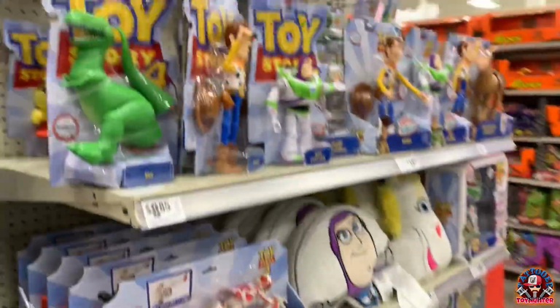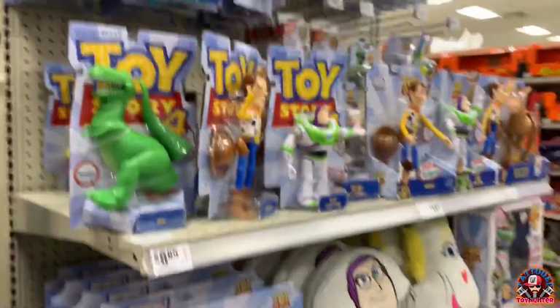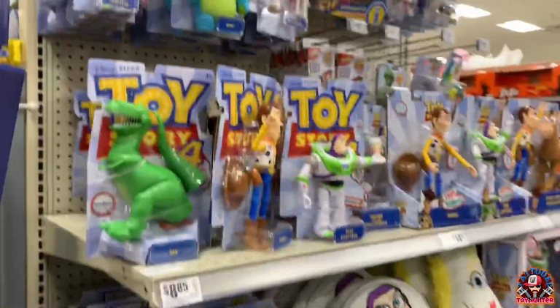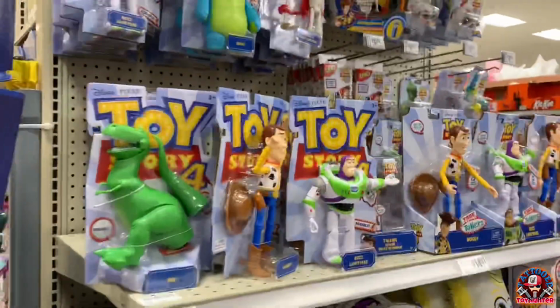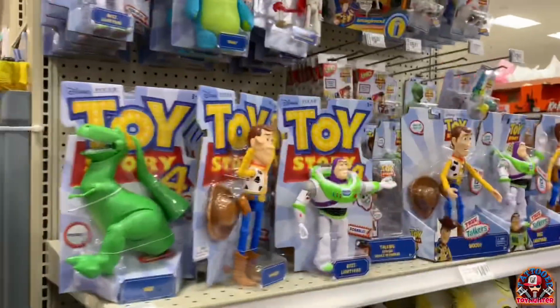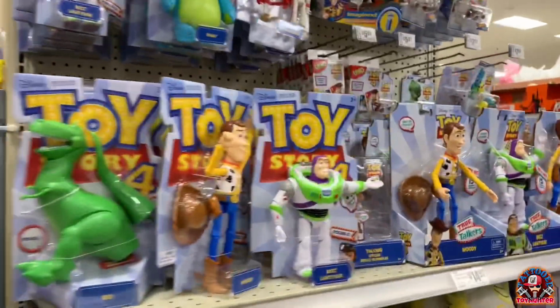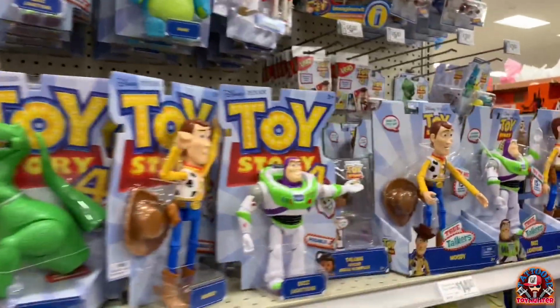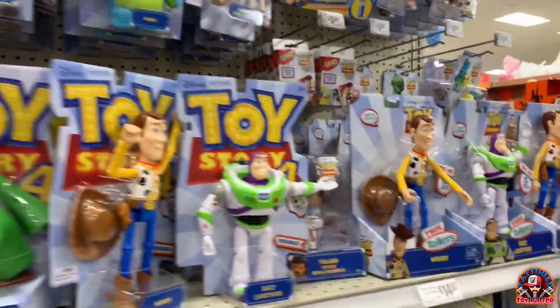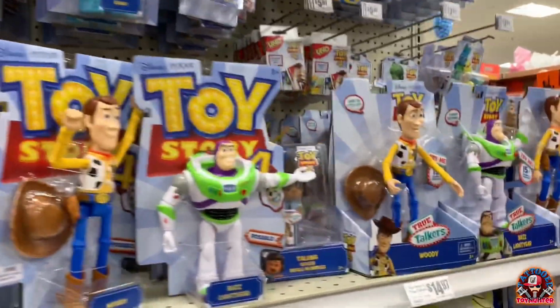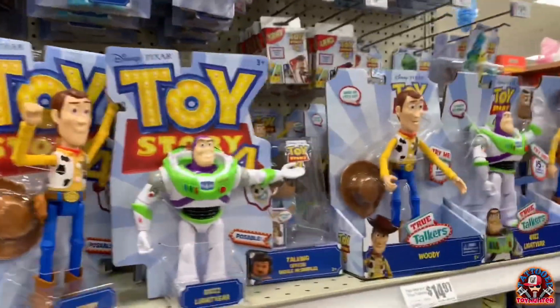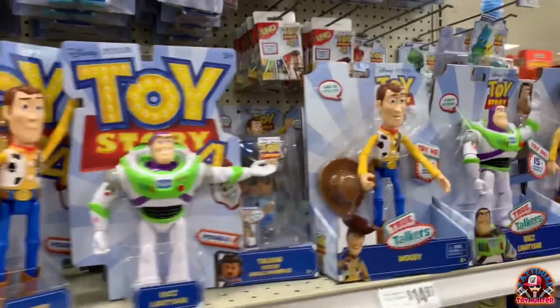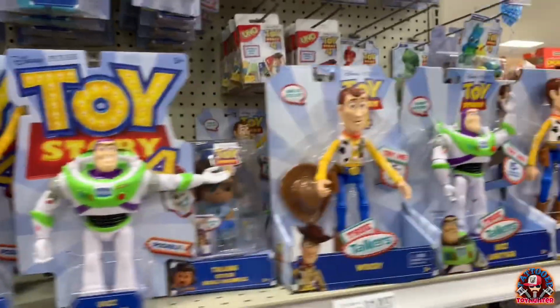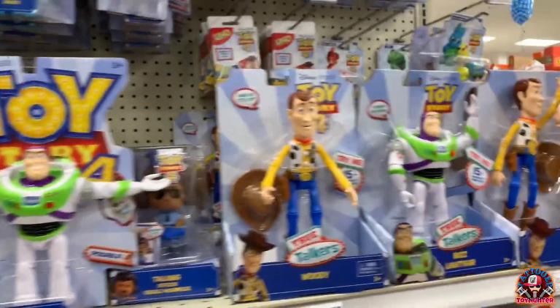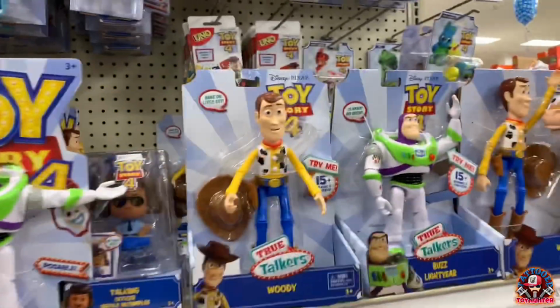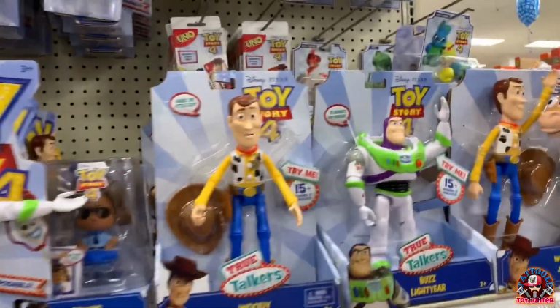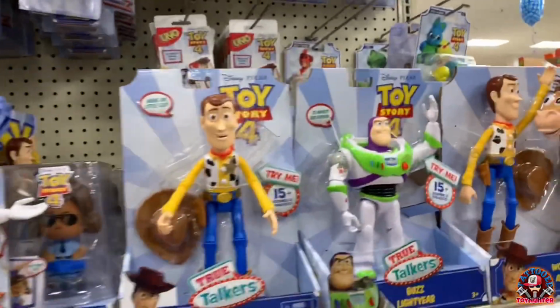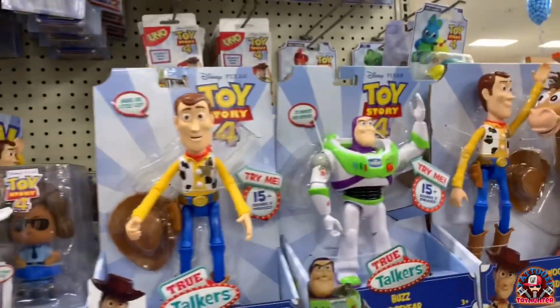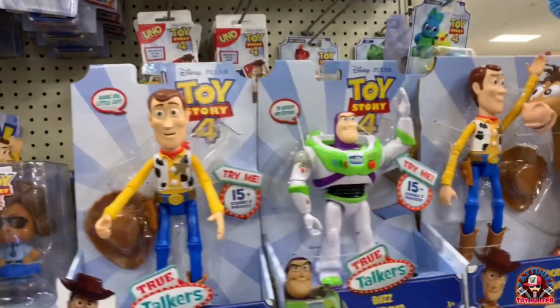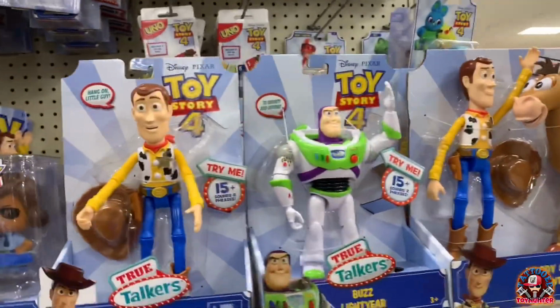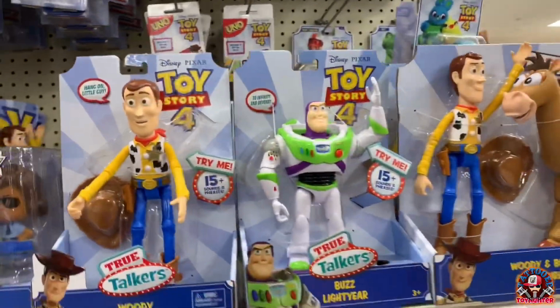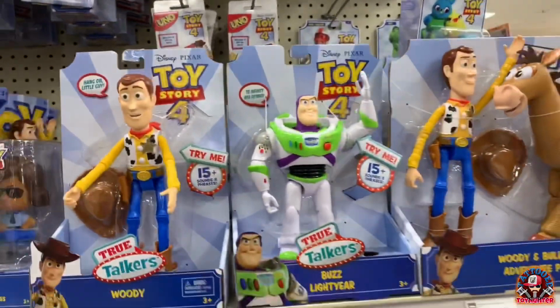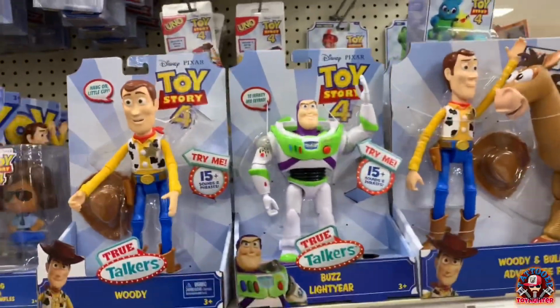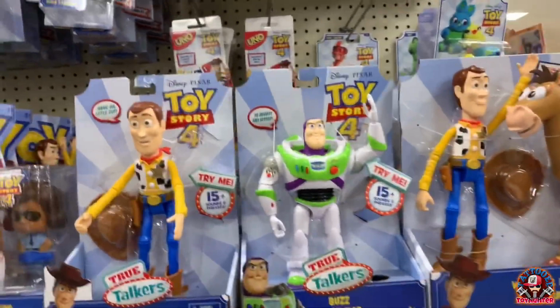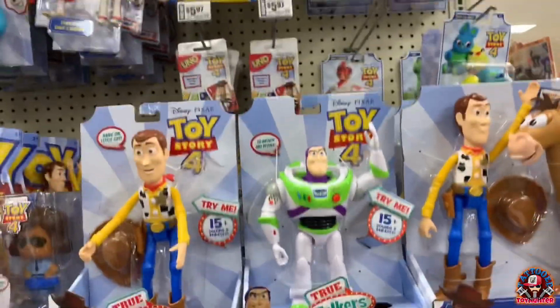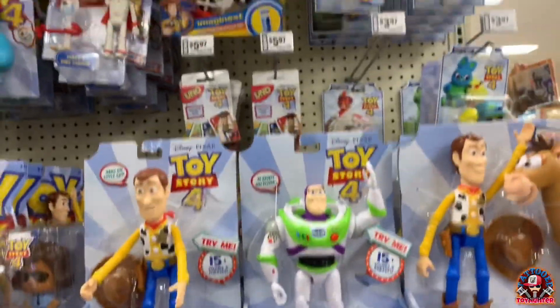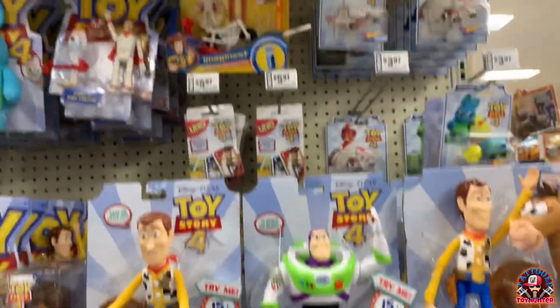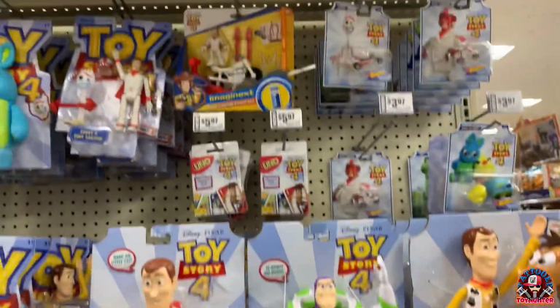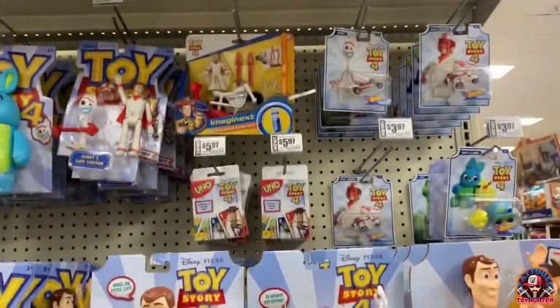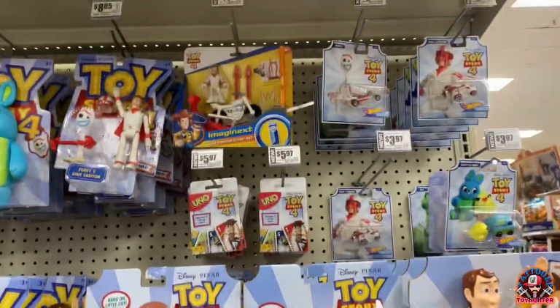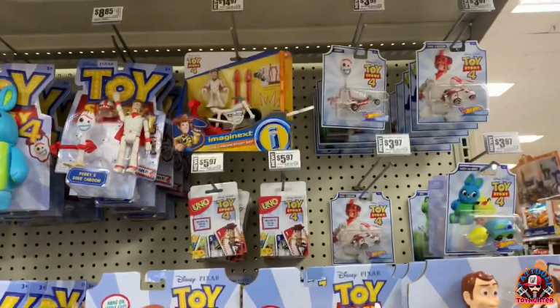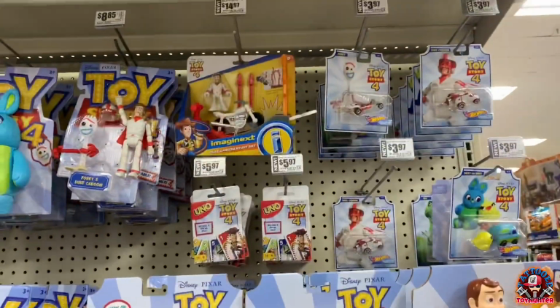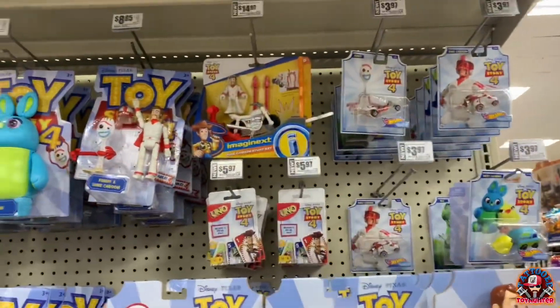They've got a ton of Toy Story 4 figures. These are nice, I dig it.